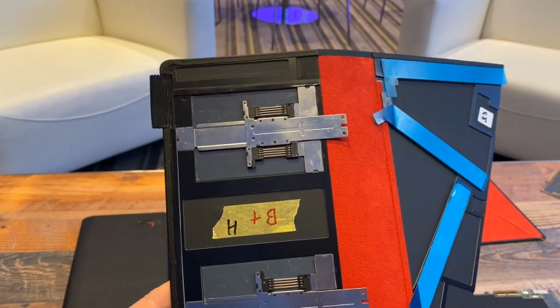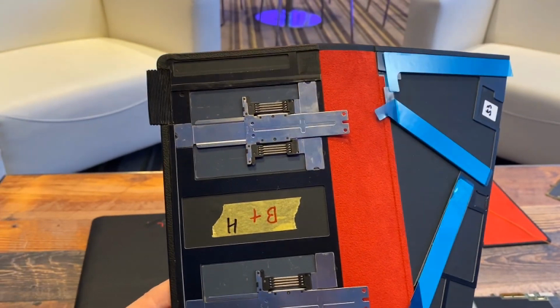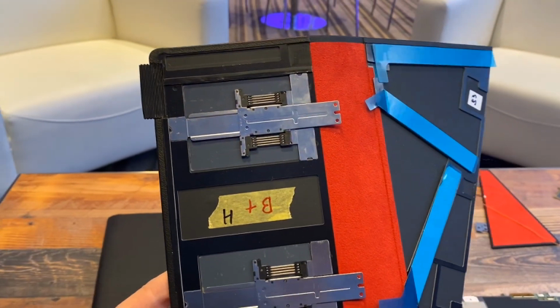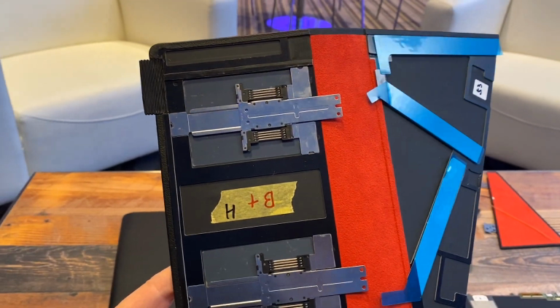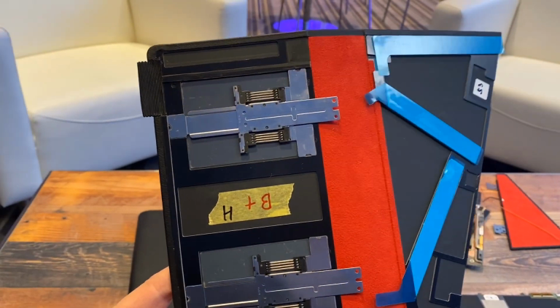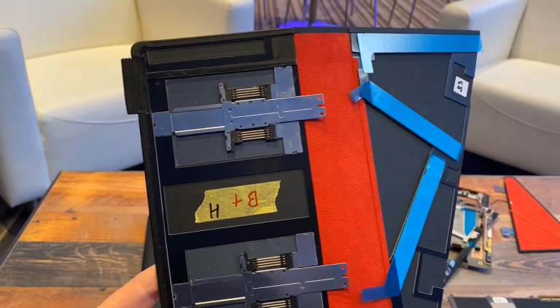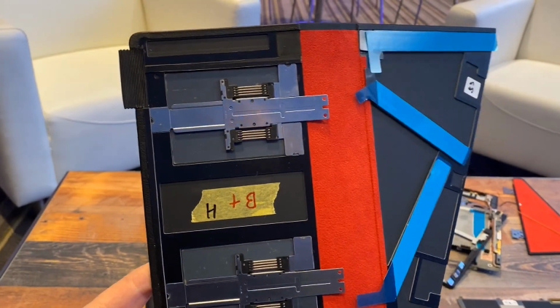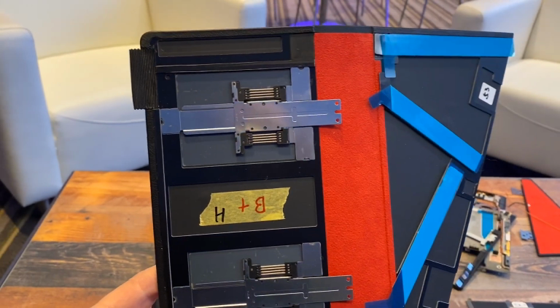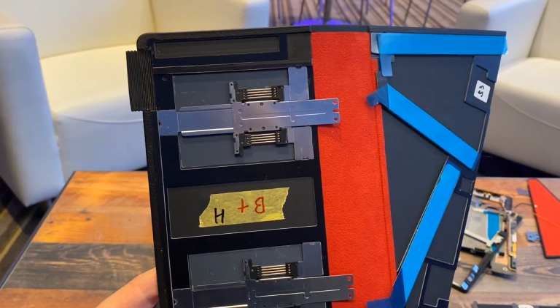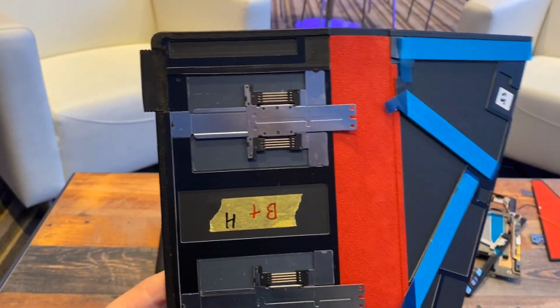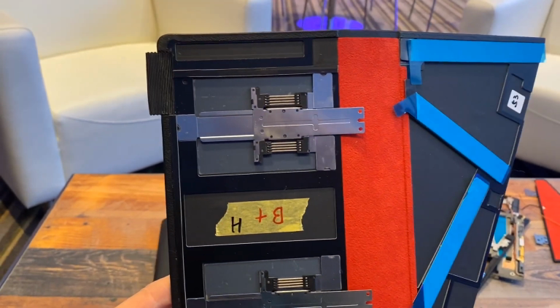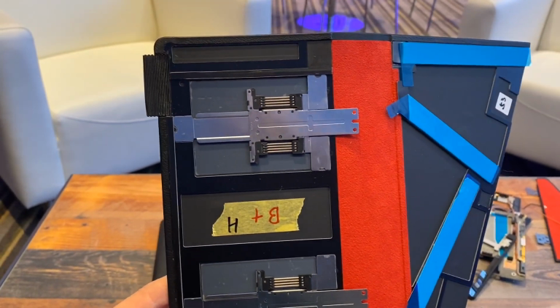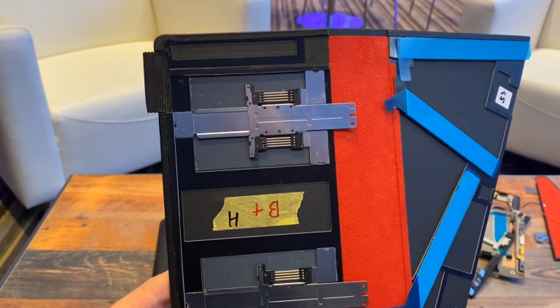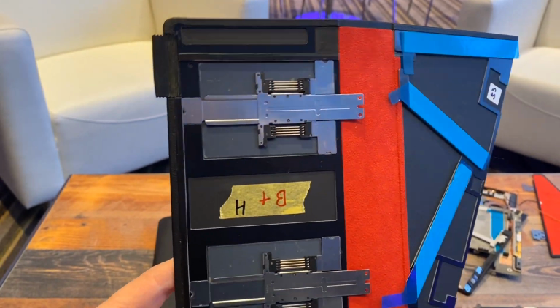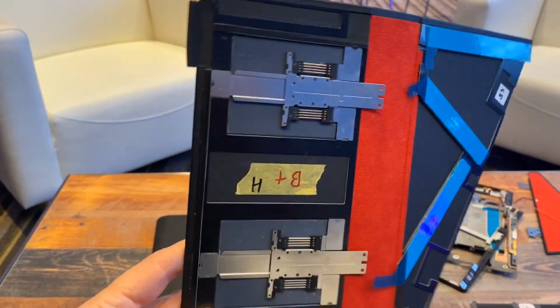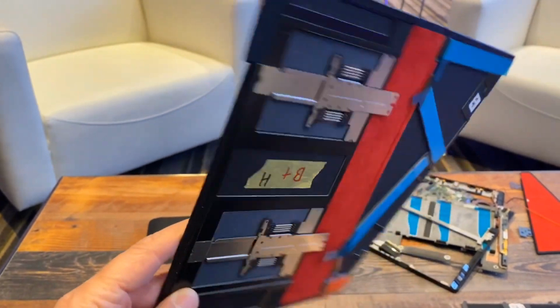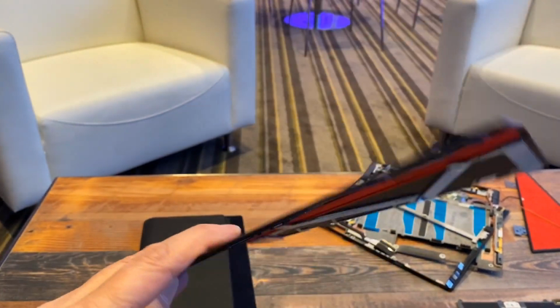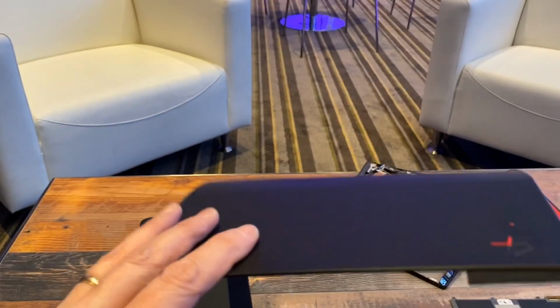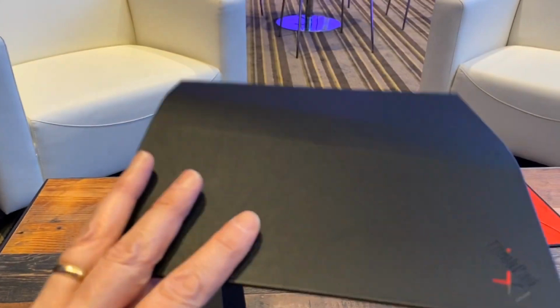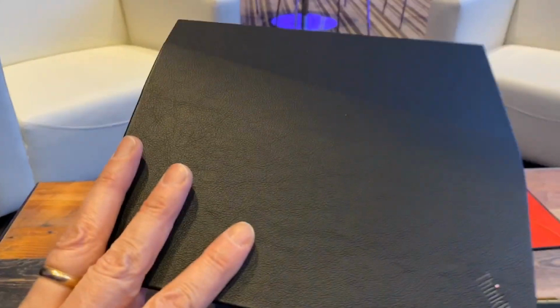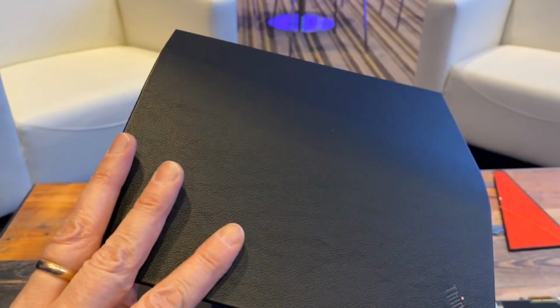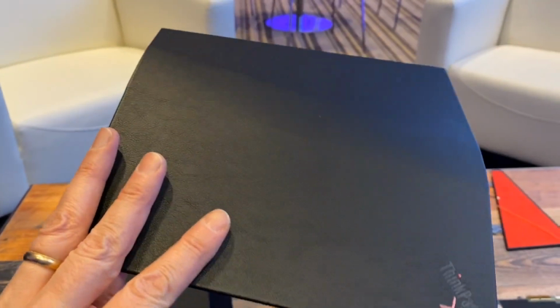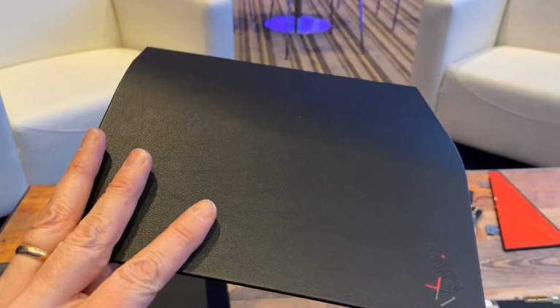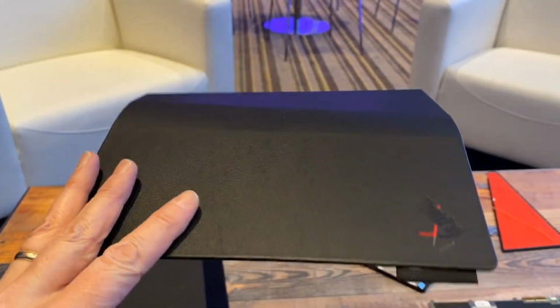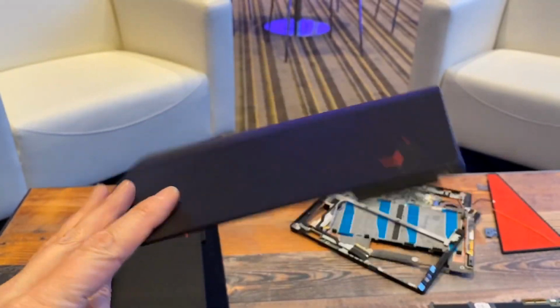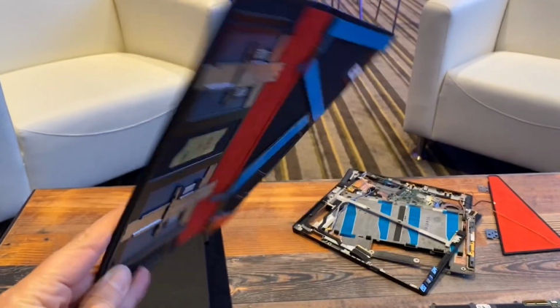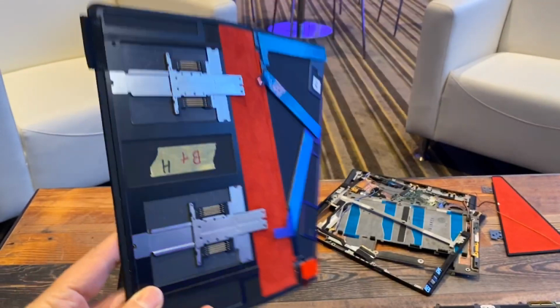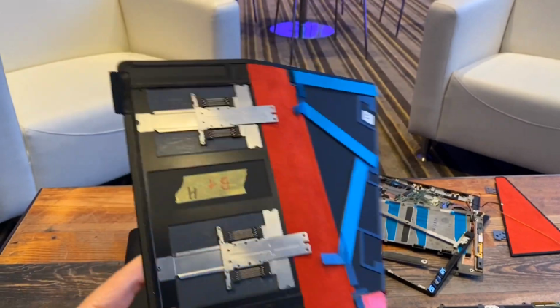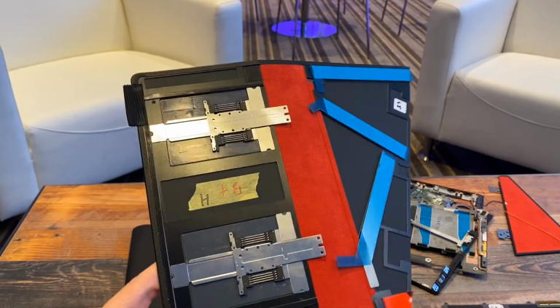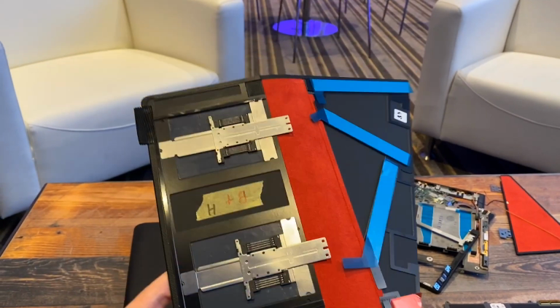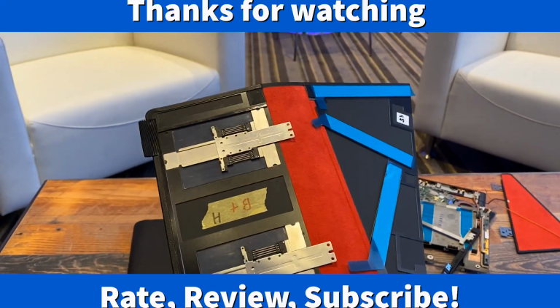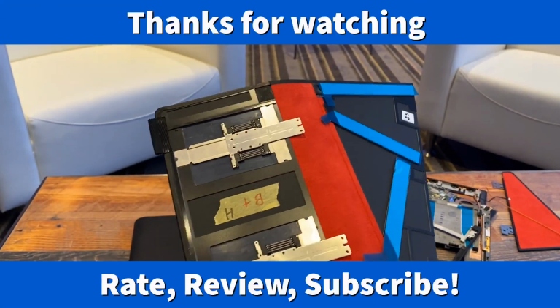I've never seen anything exactly like the ThinkPad X1 Fold, so I'm kind of excited to someday try it out.